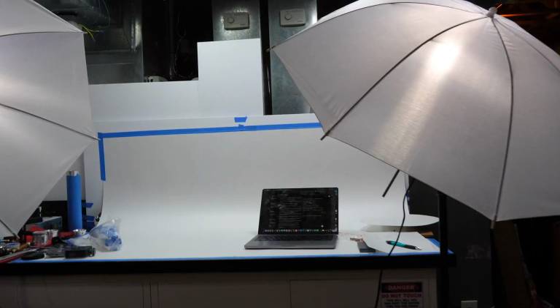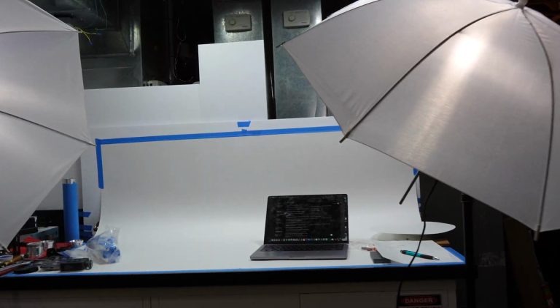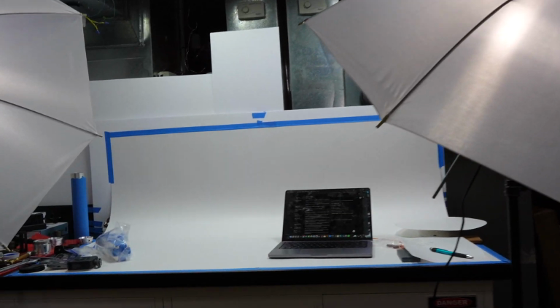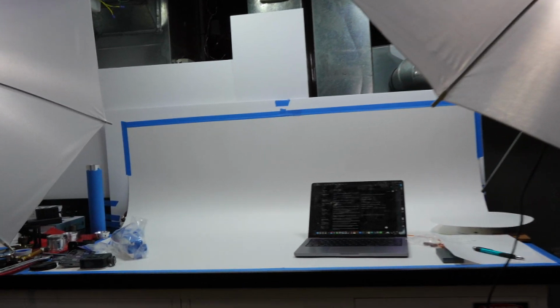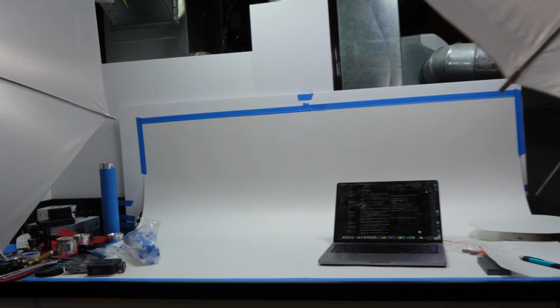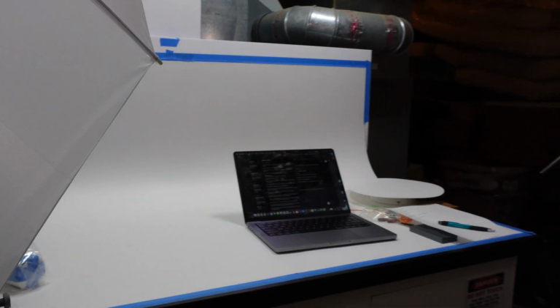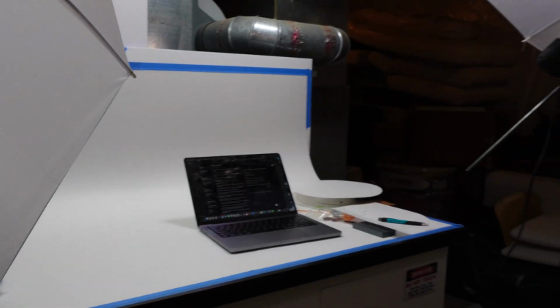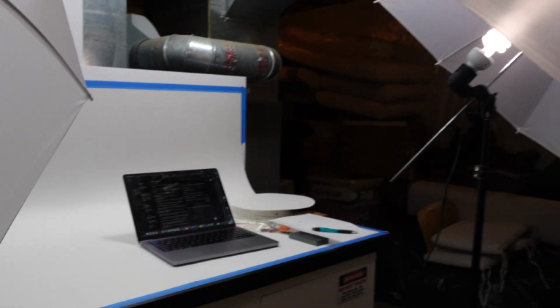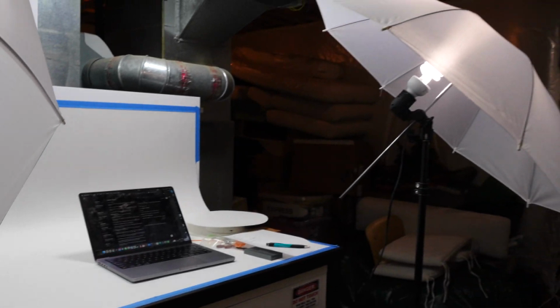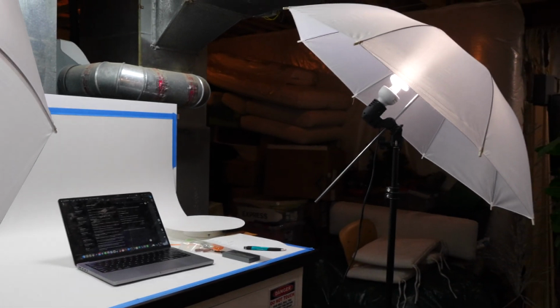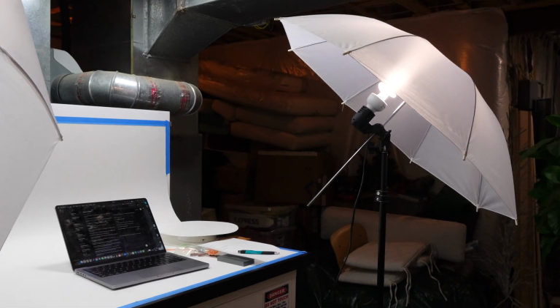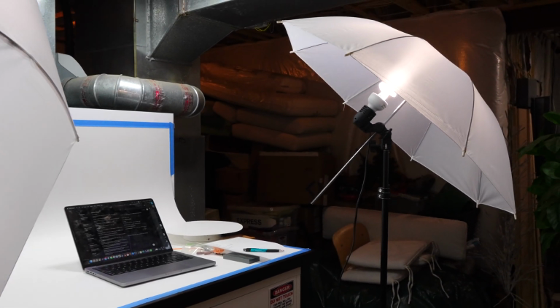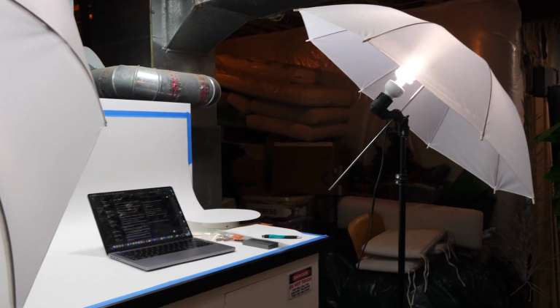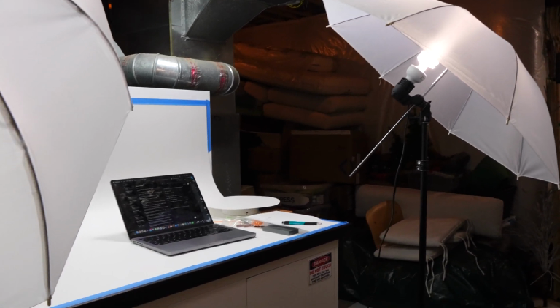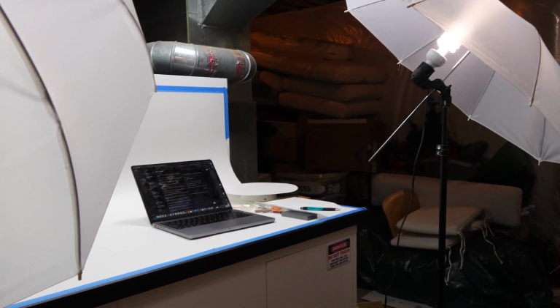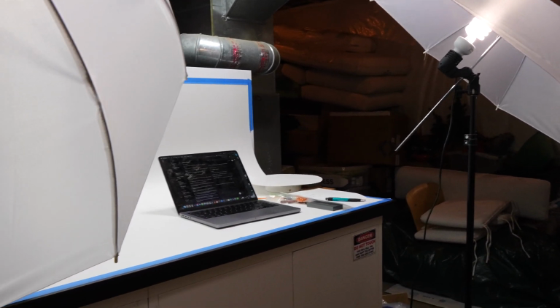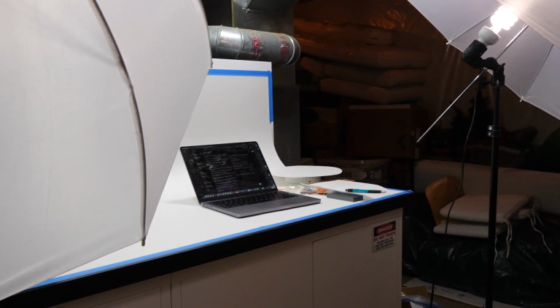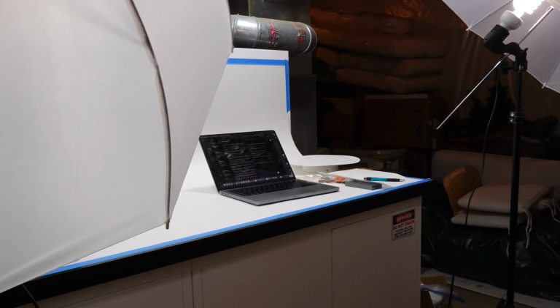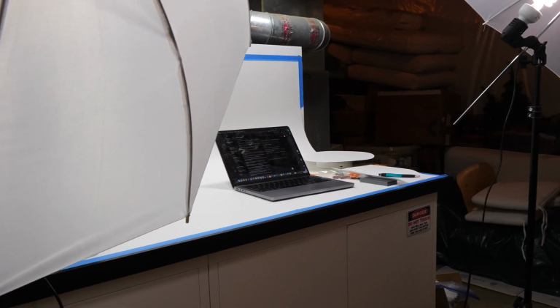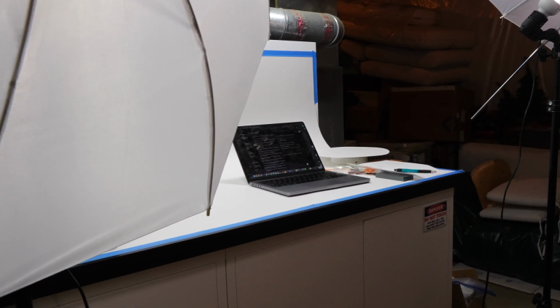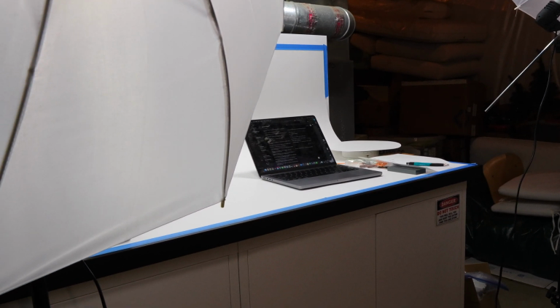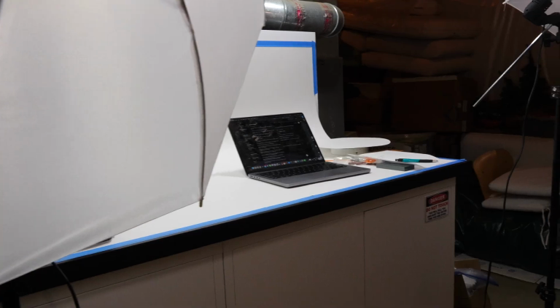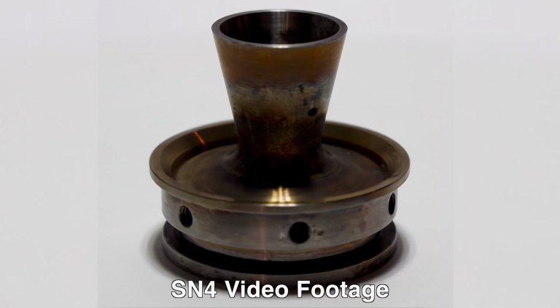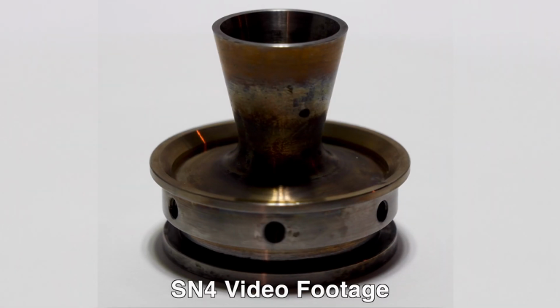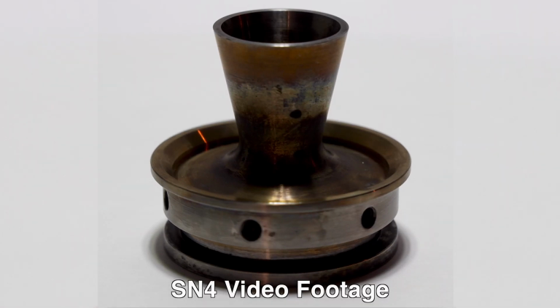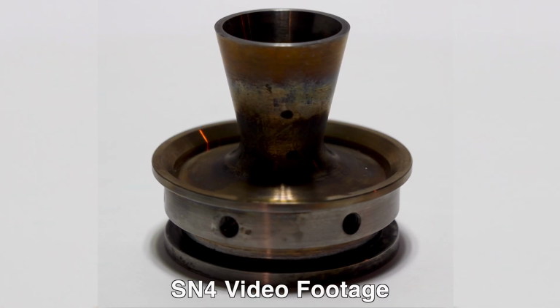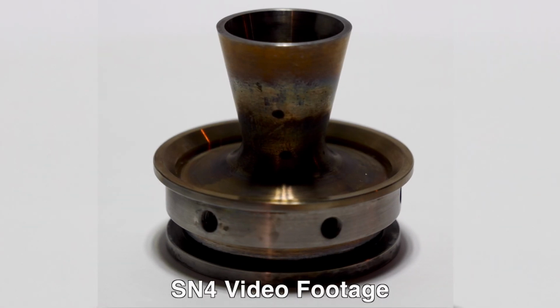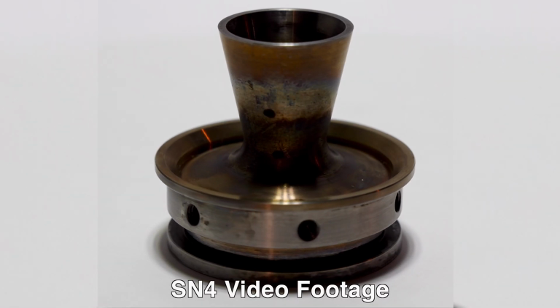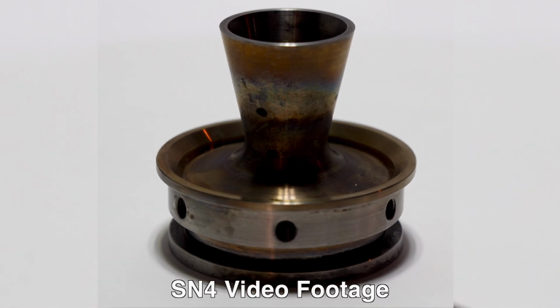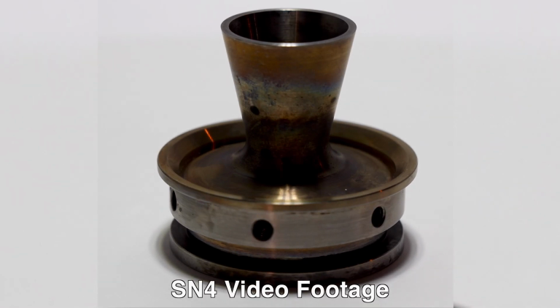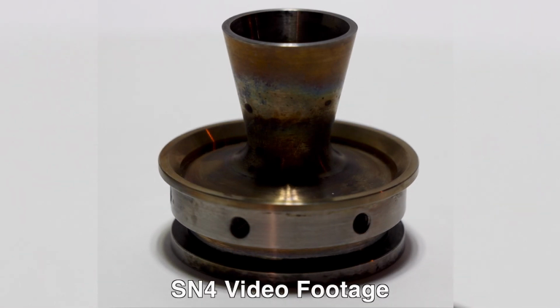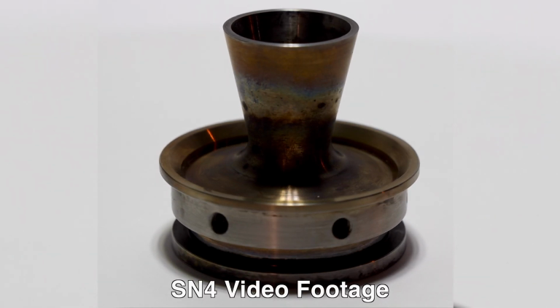As you can see, I set up a big backdrop and have professional studio lights. I'm really trying to make this video the best it can be.